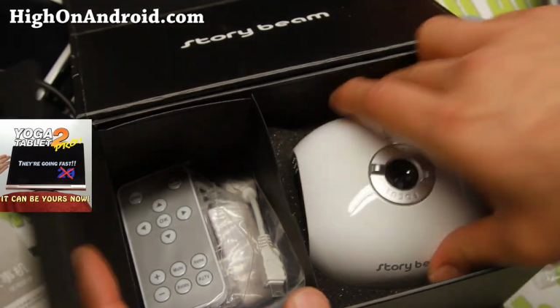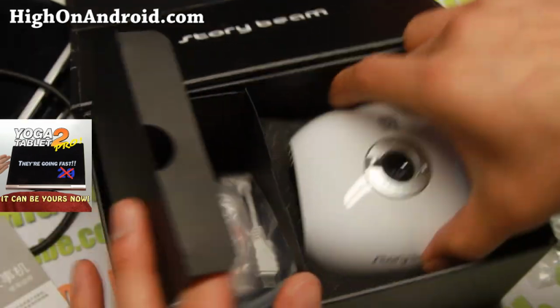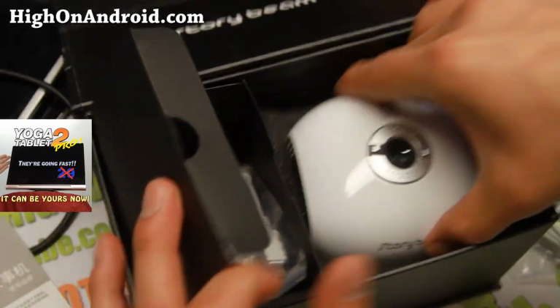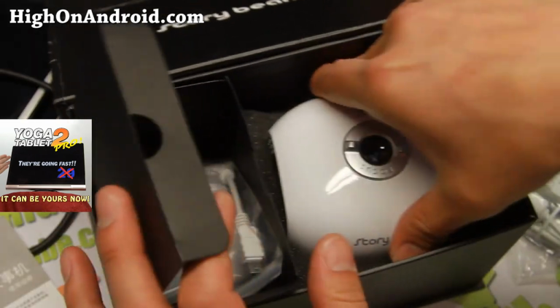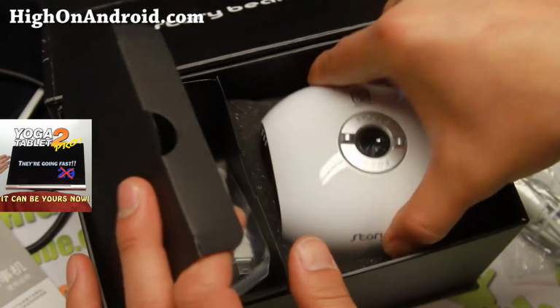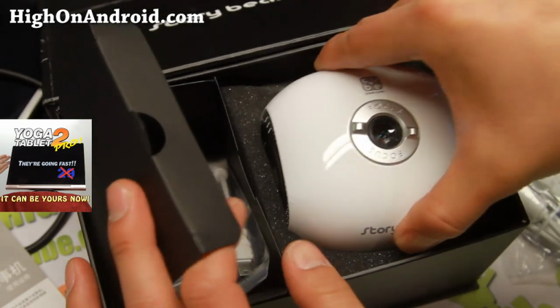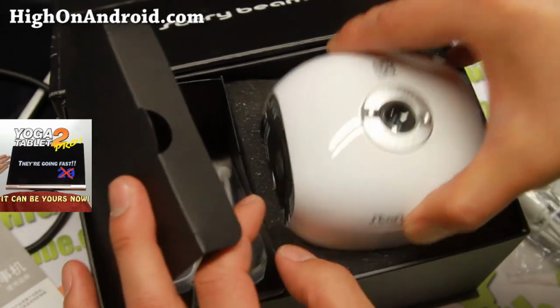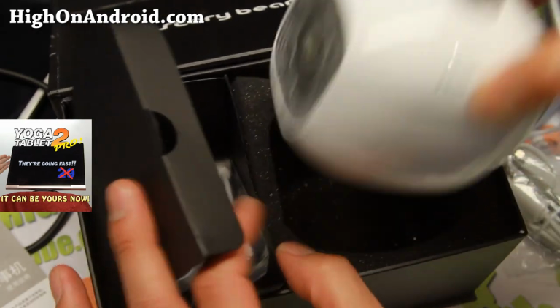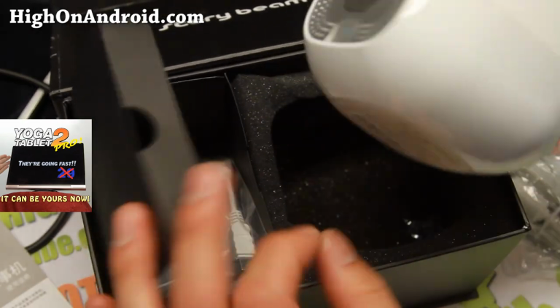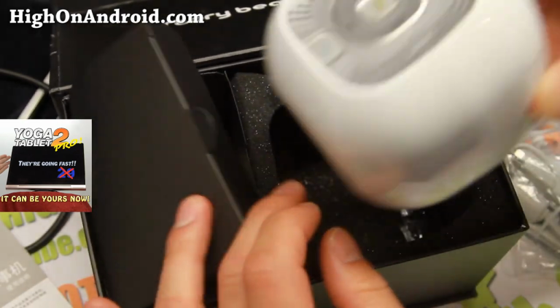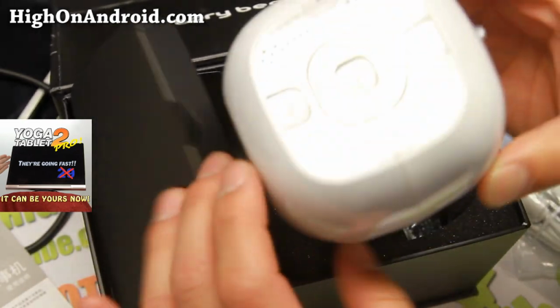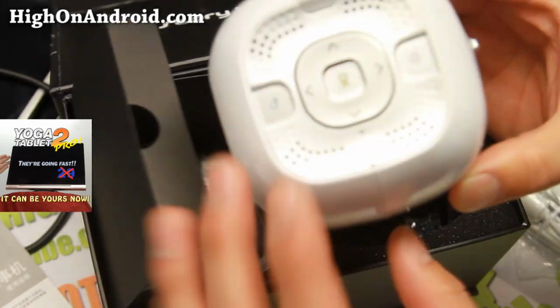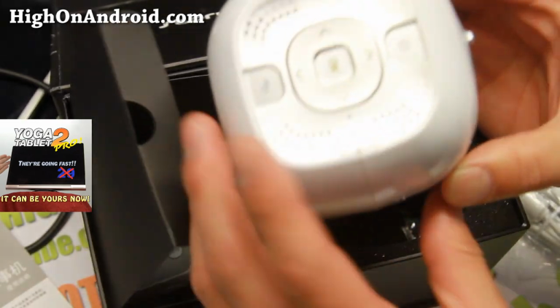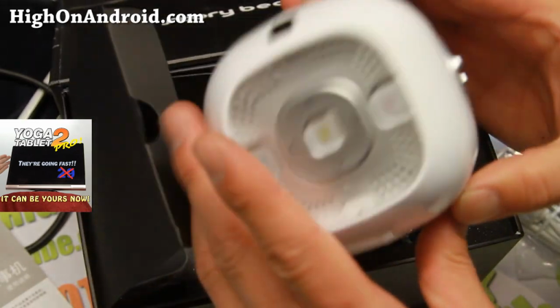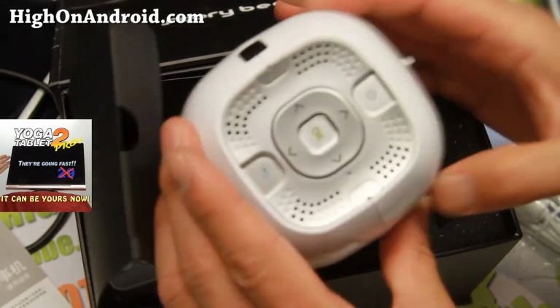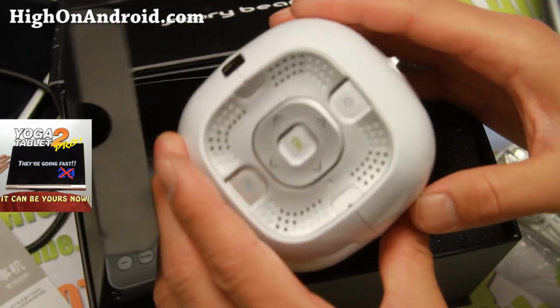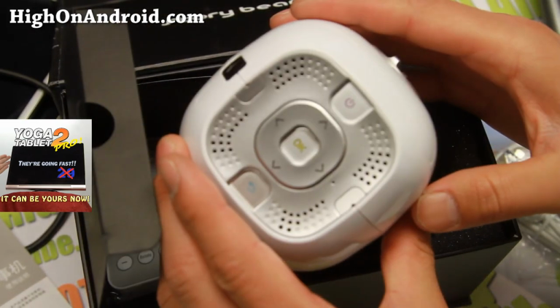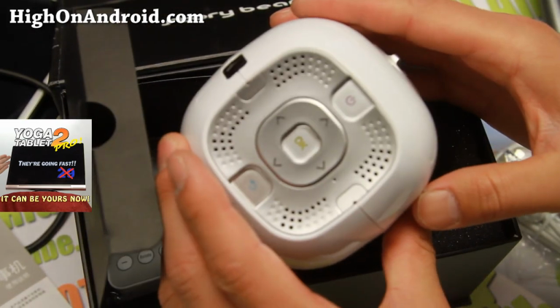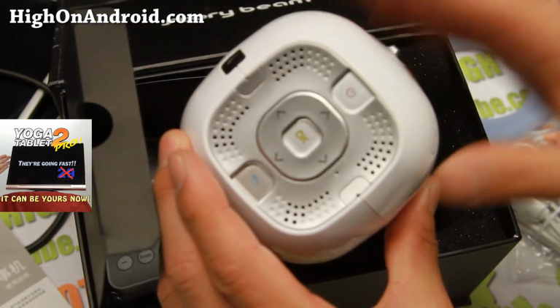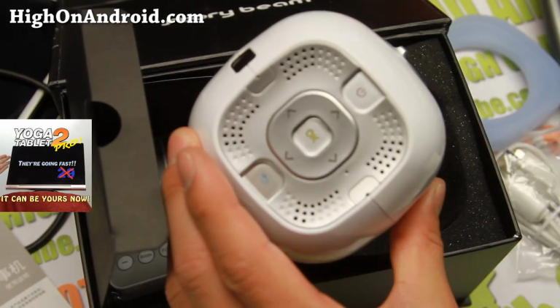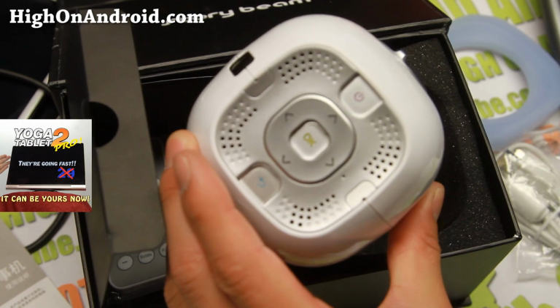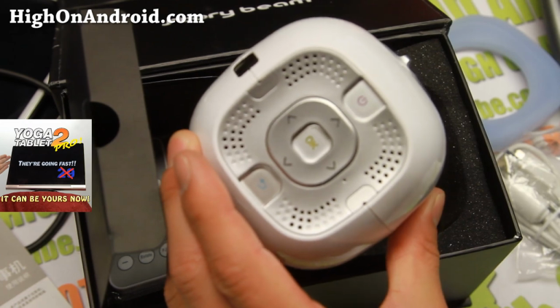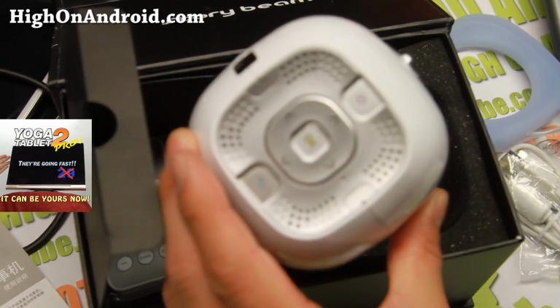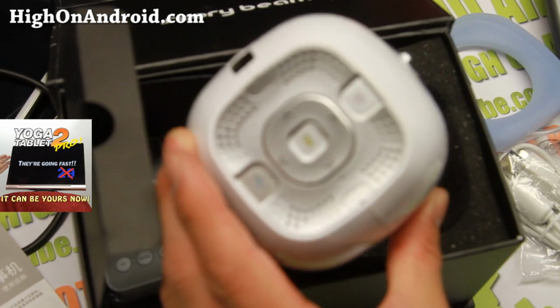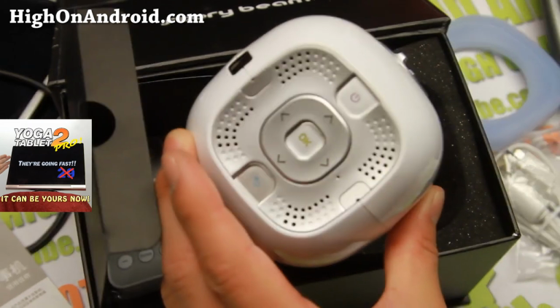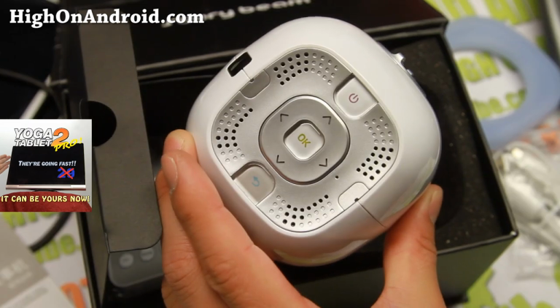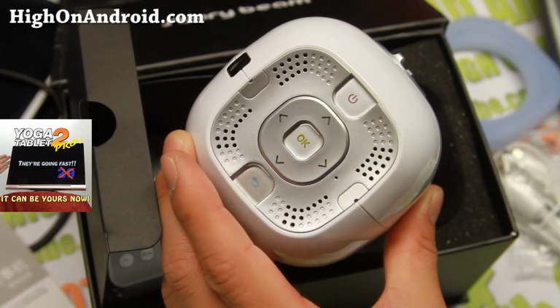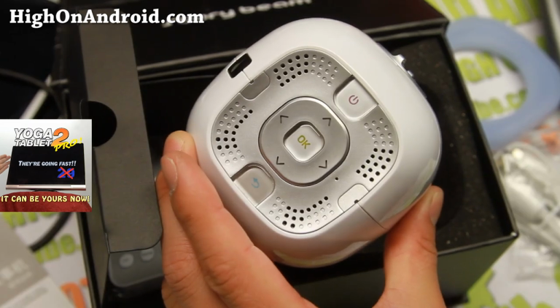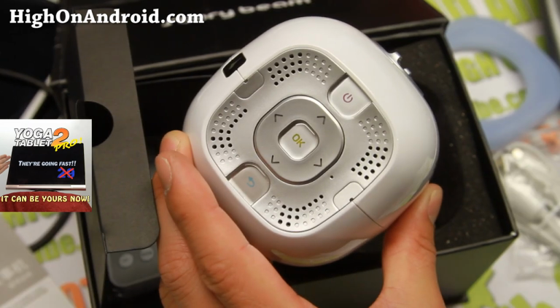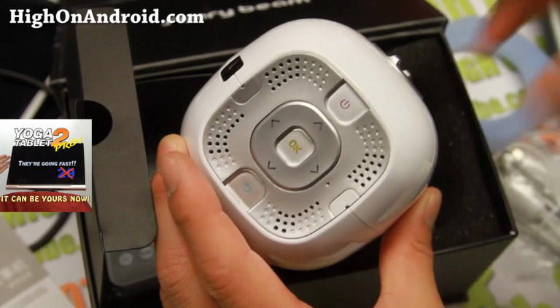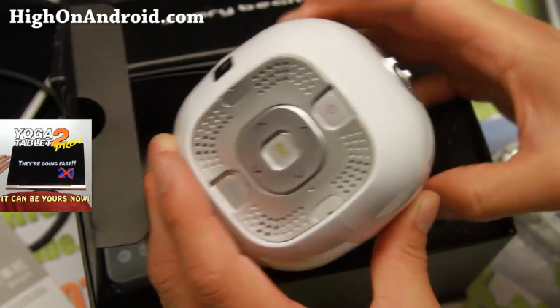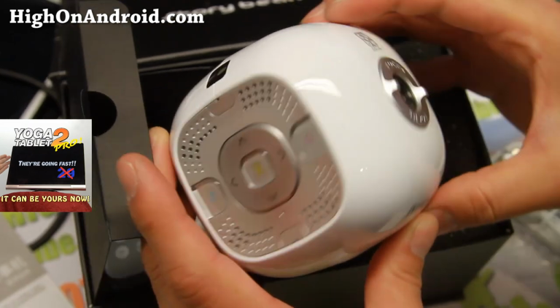Let's go look at the main thing here. This is the Cube — the StoryBeam Cube projector.